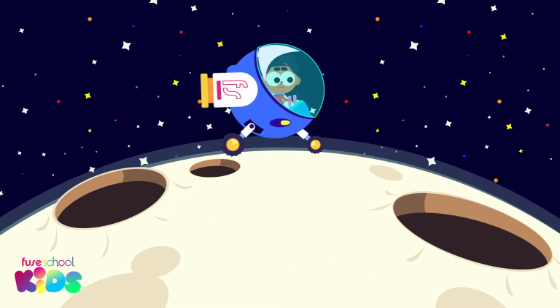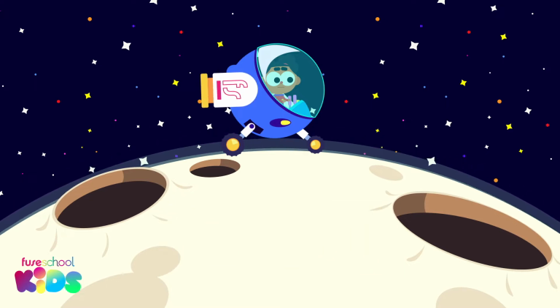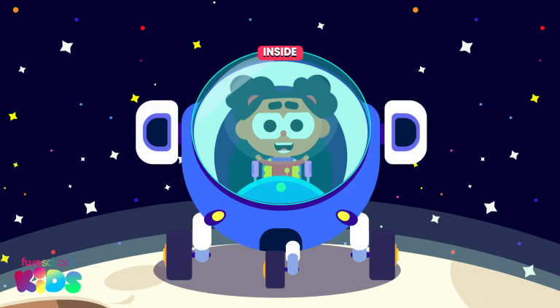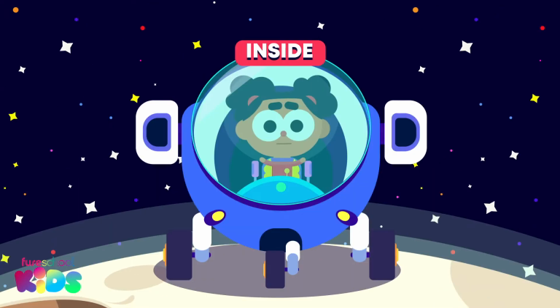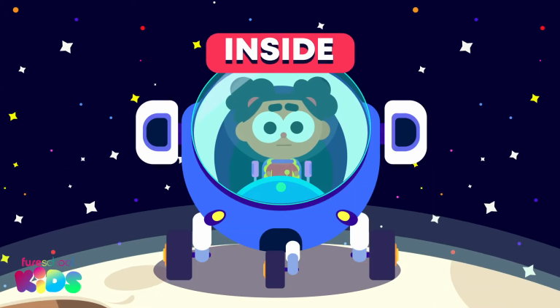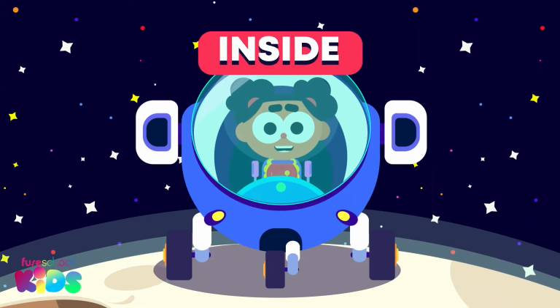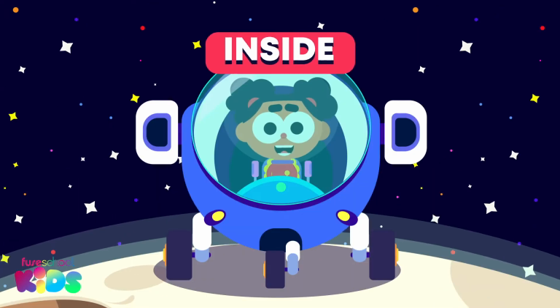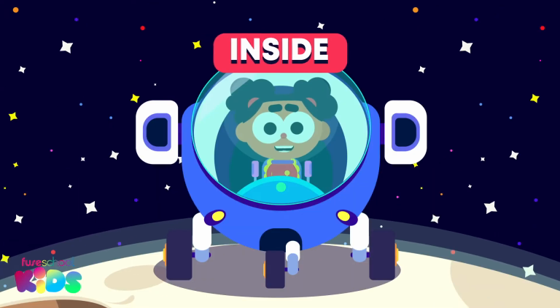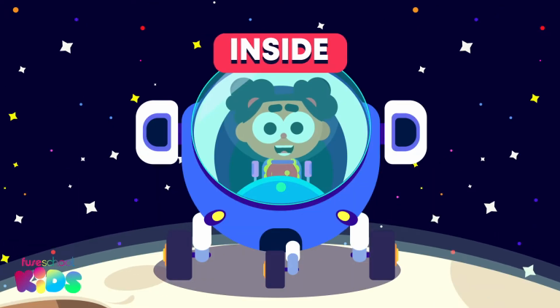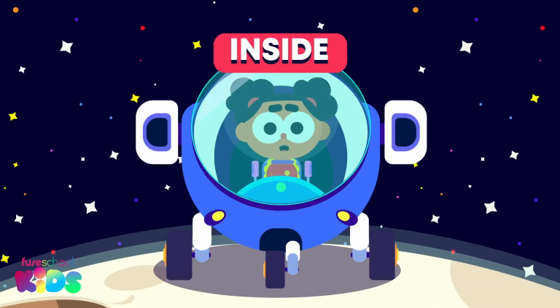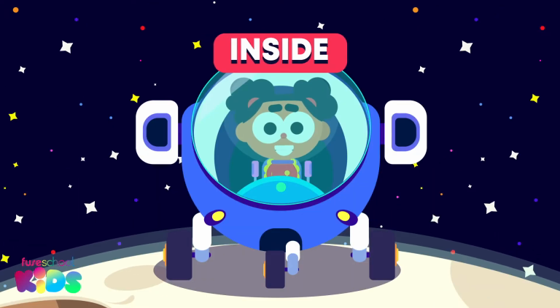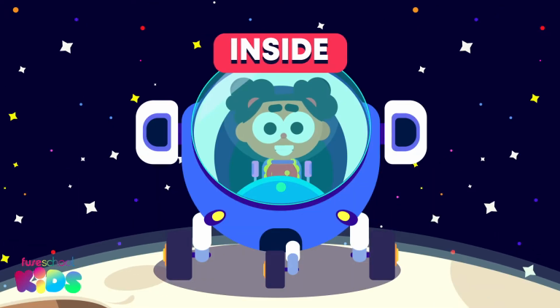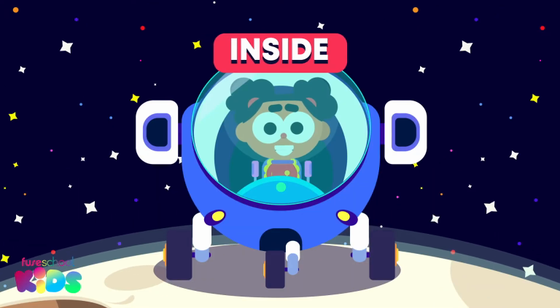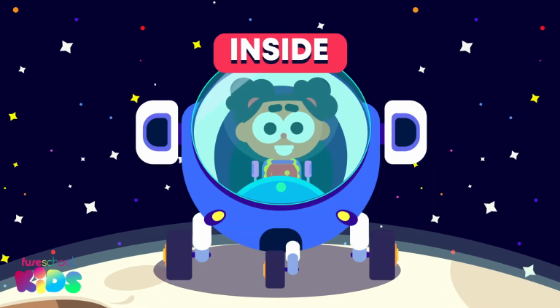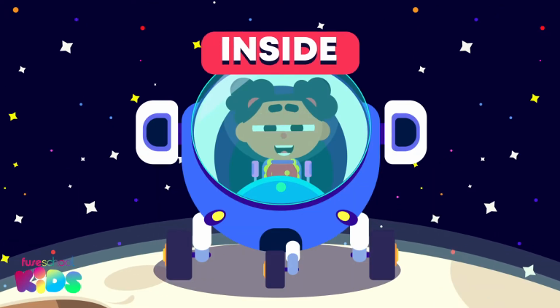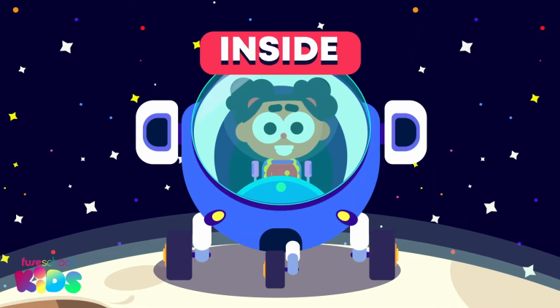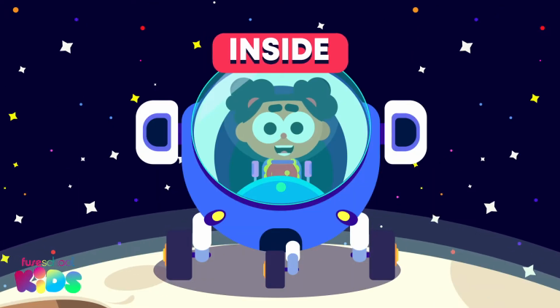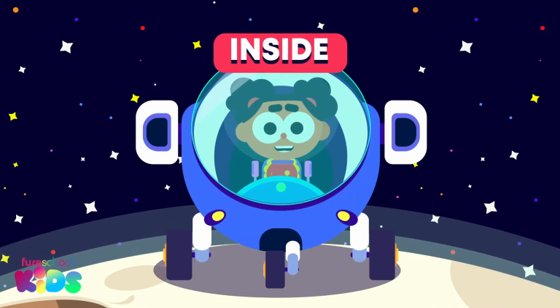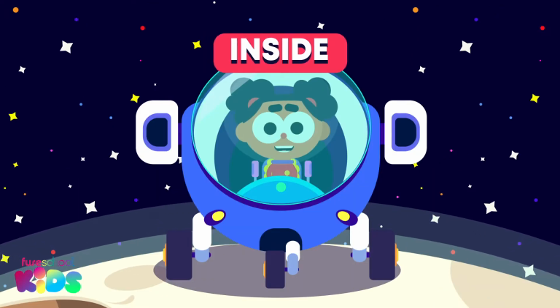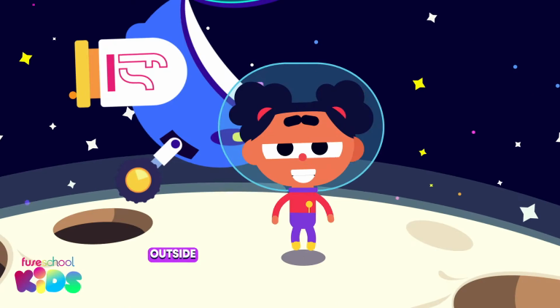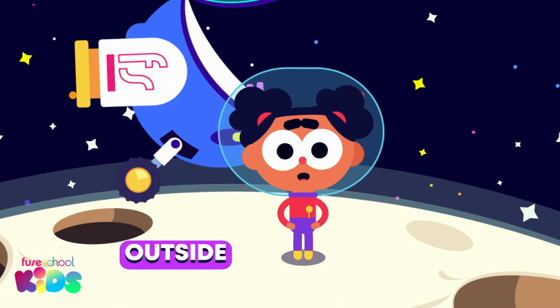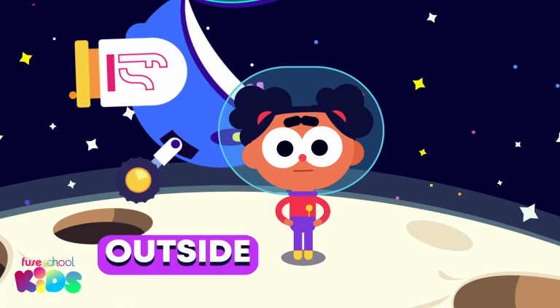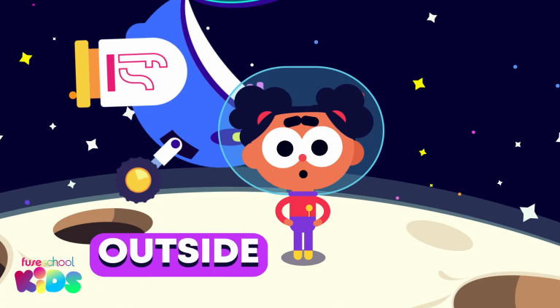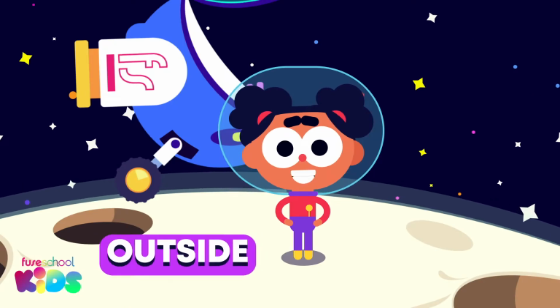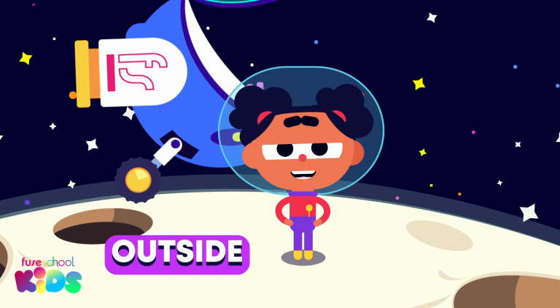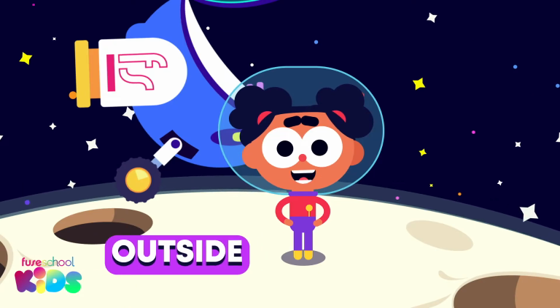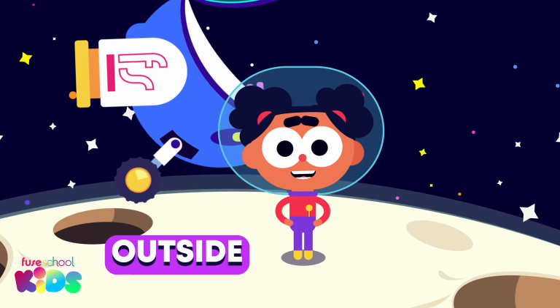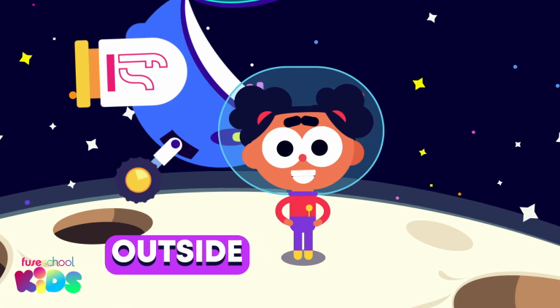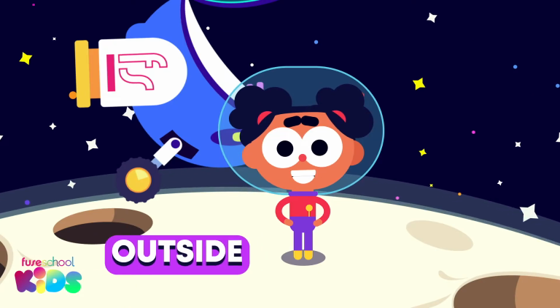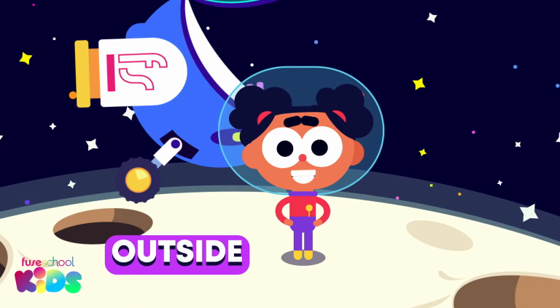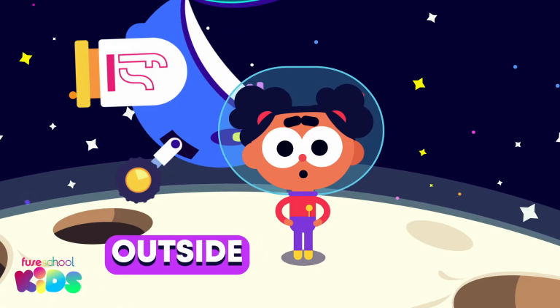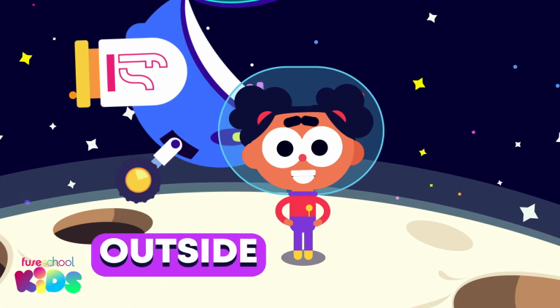I am inside my rocket. Inside! Now I am outside my rocket. Outside!